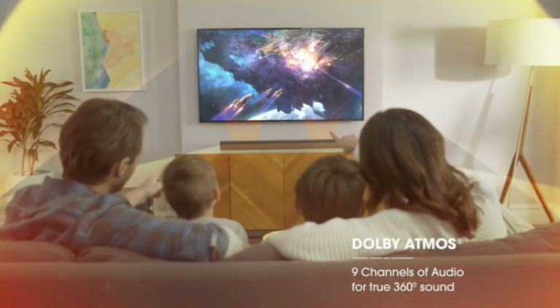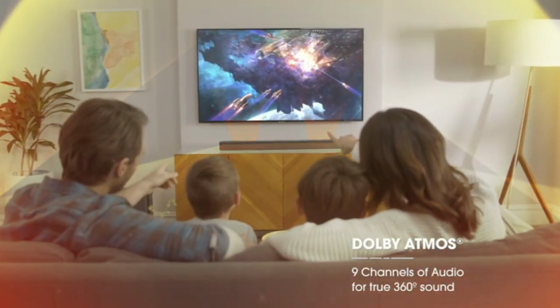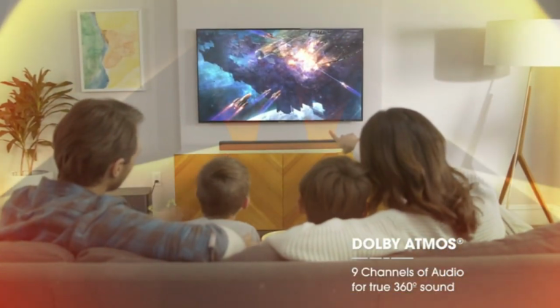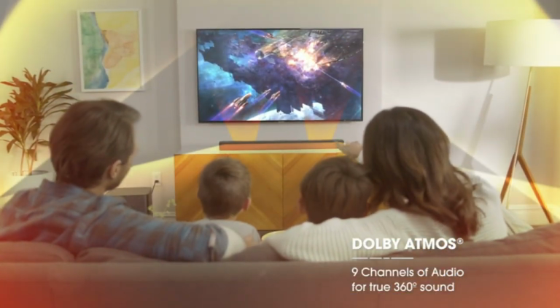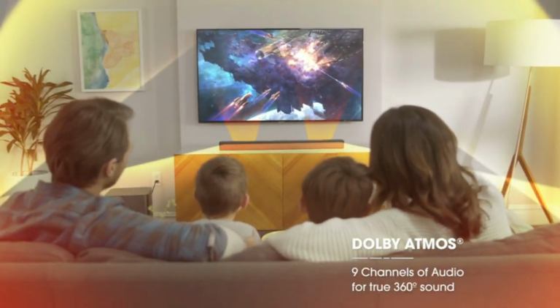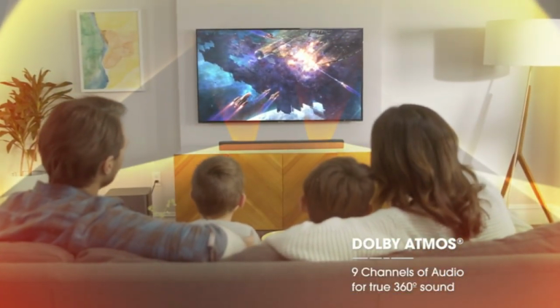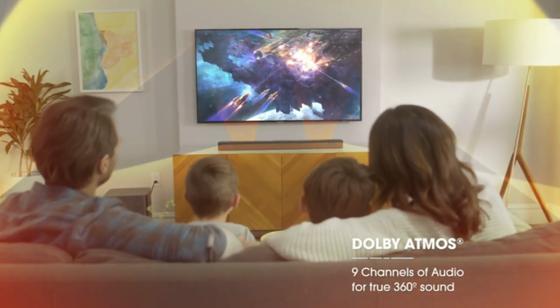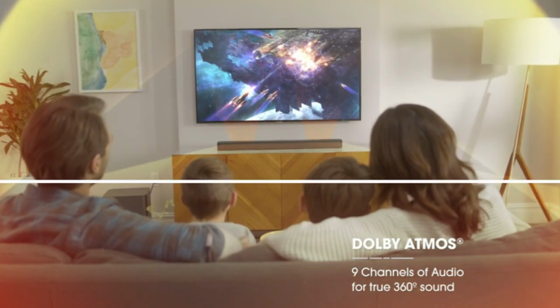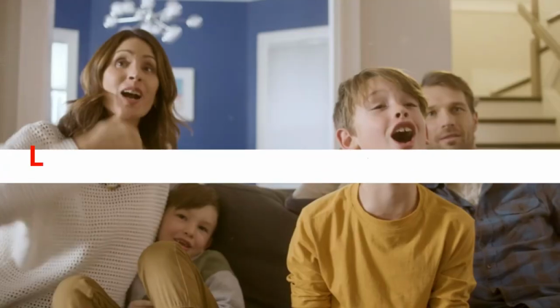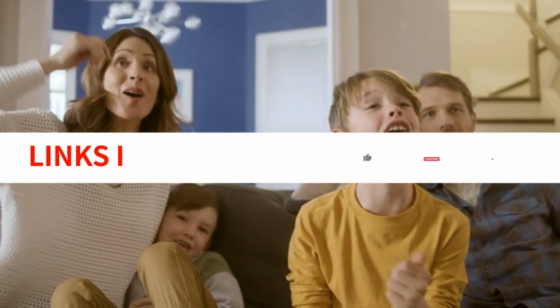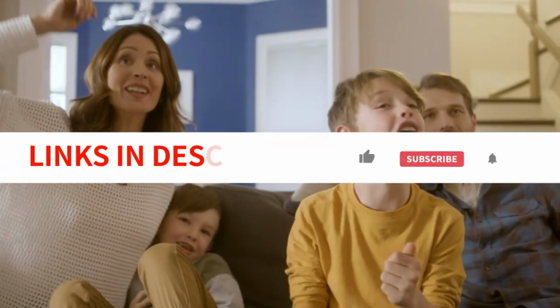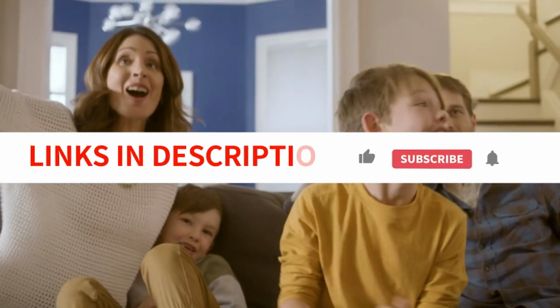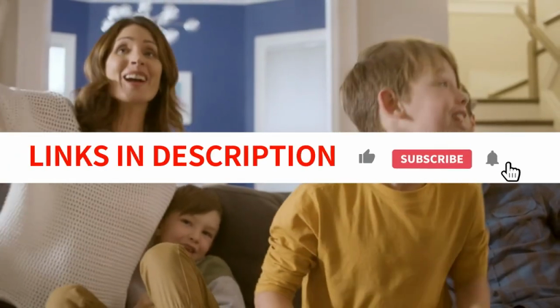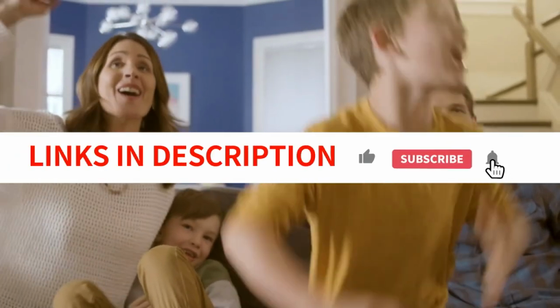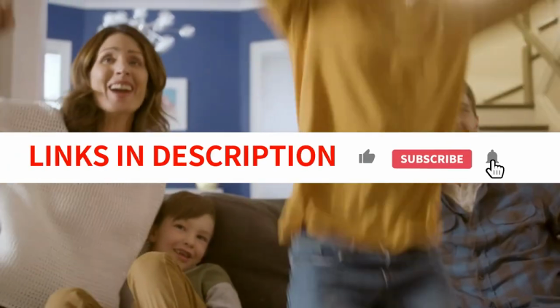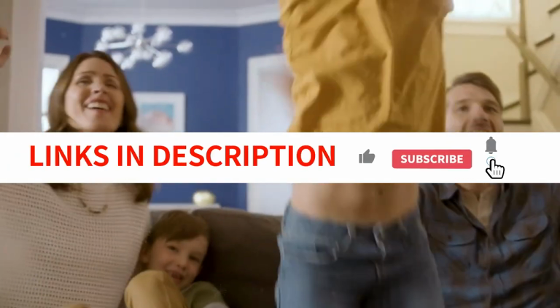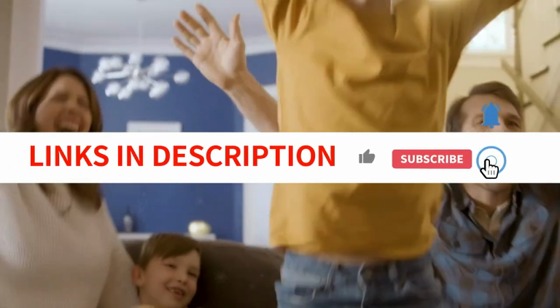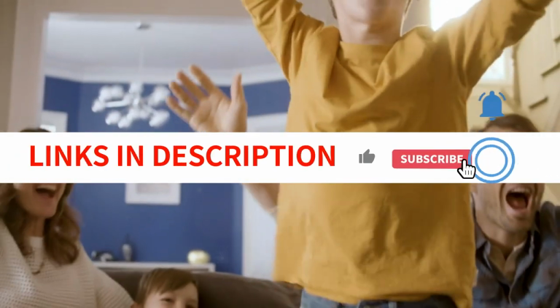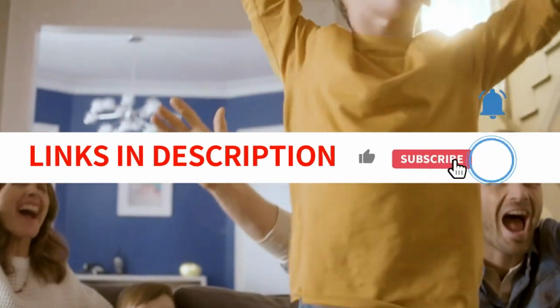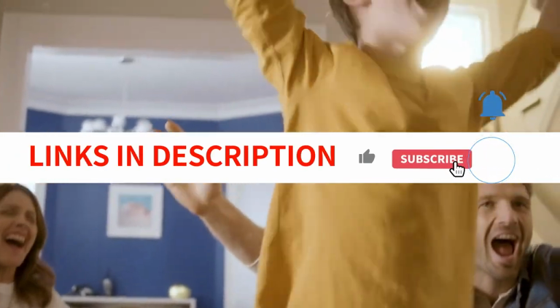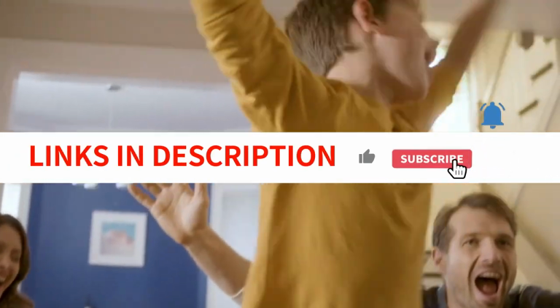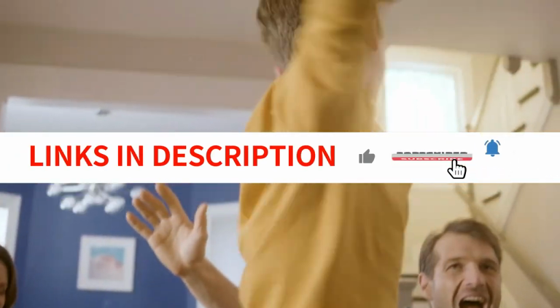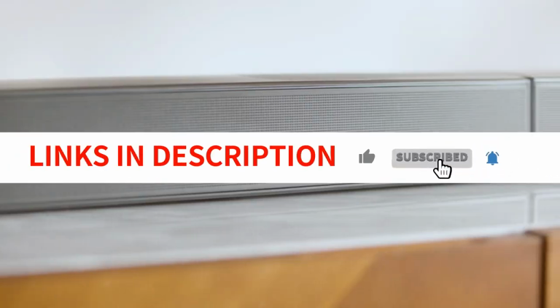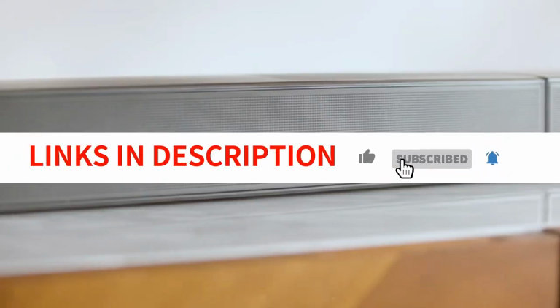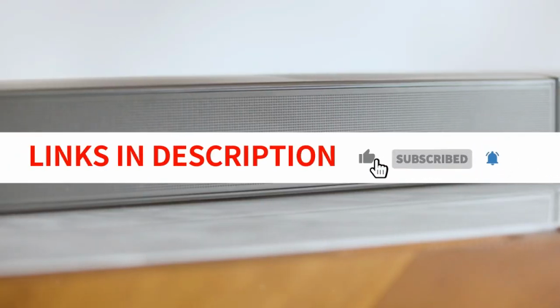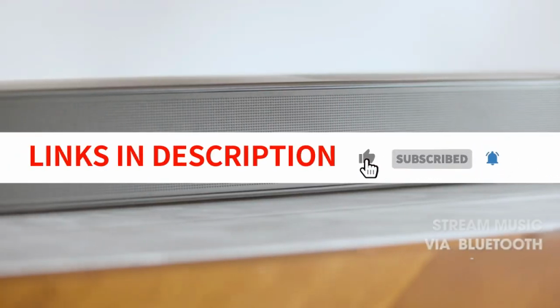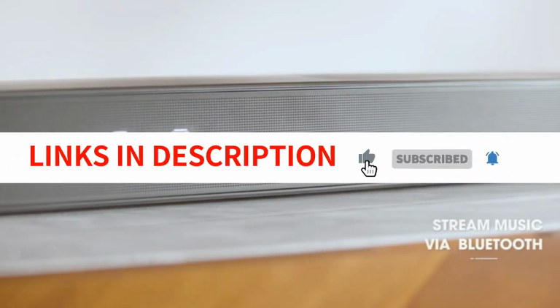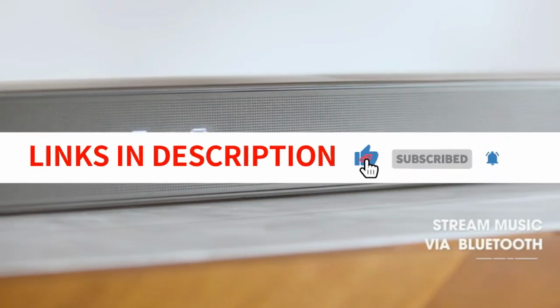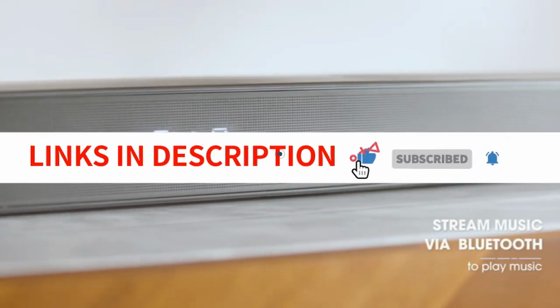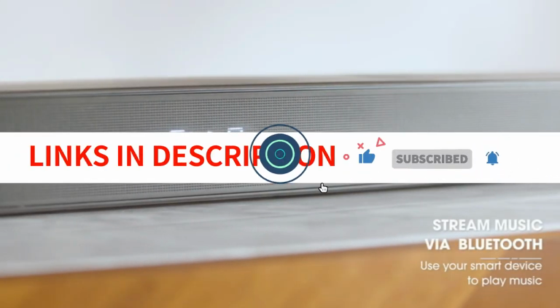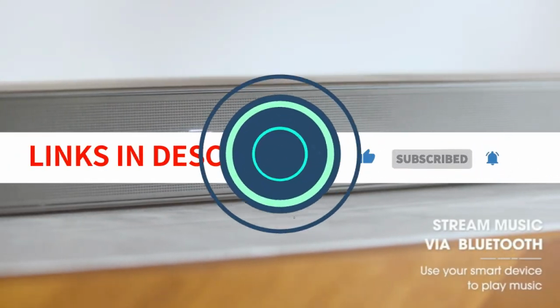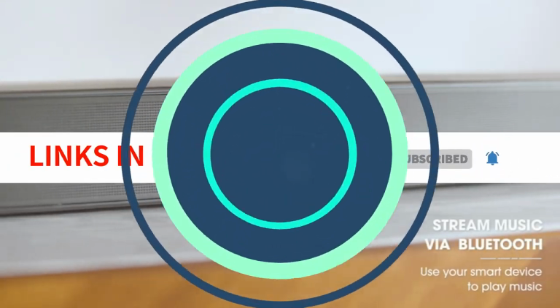So don't wait any longer — start shopping today. We have included links in the description box. Let's get started.